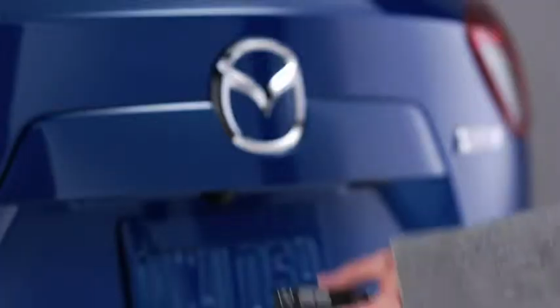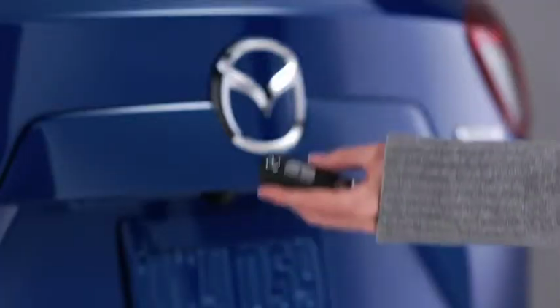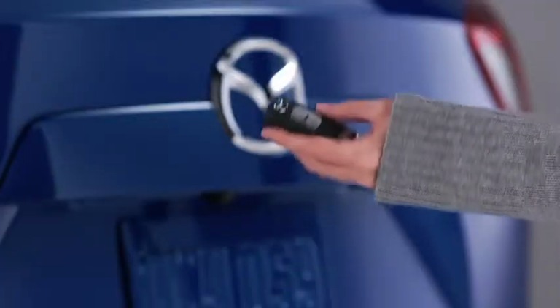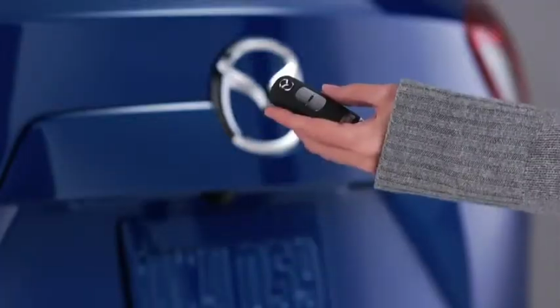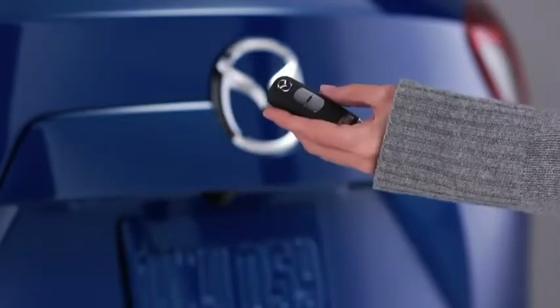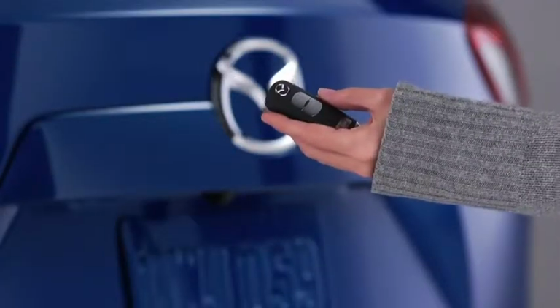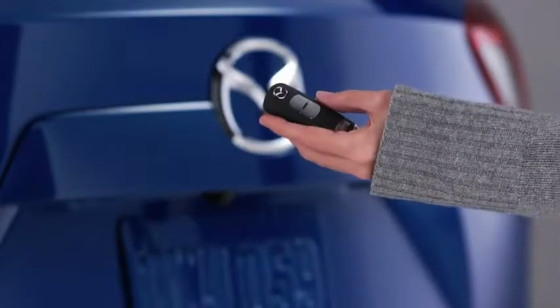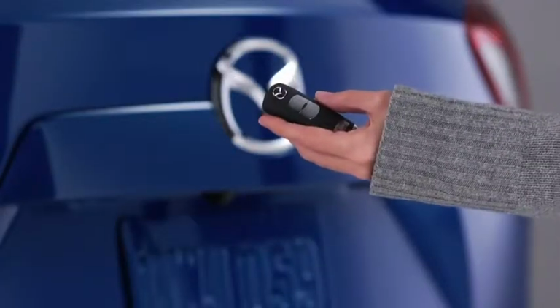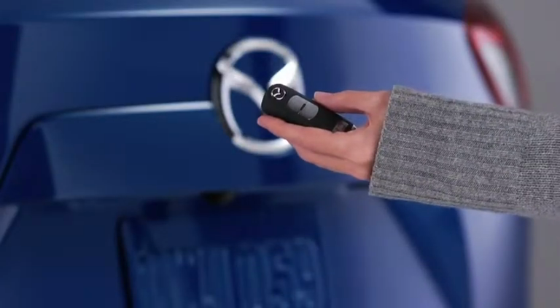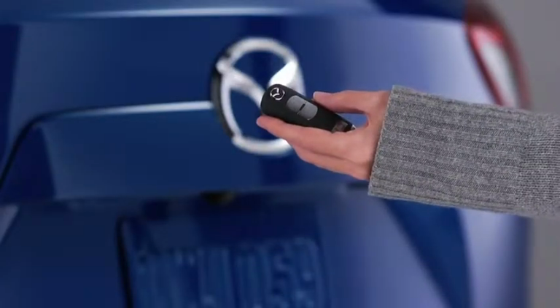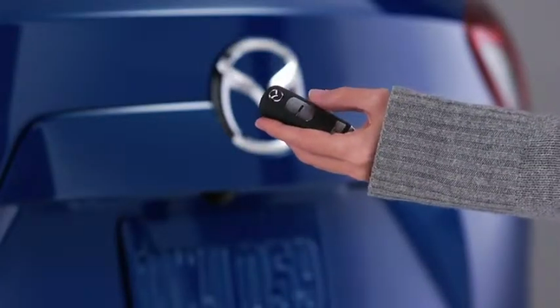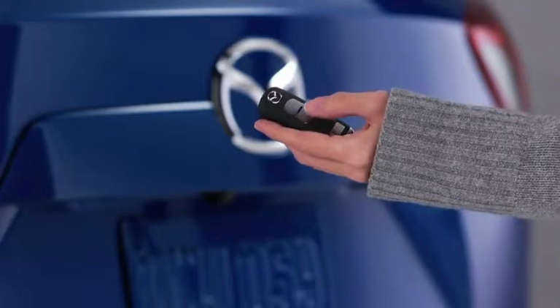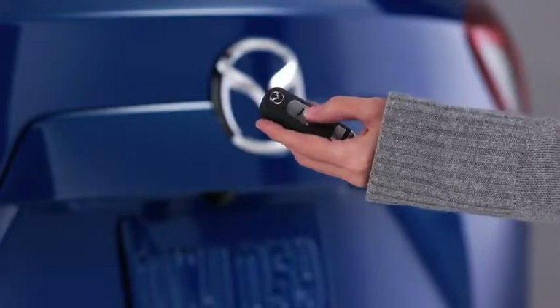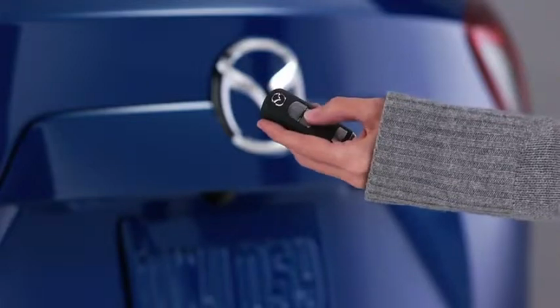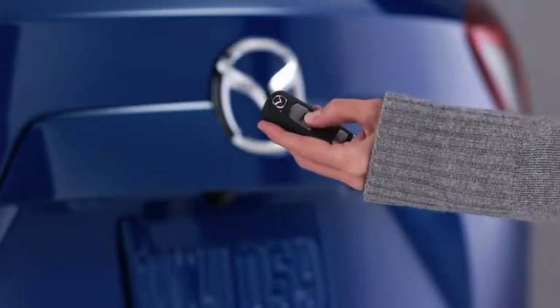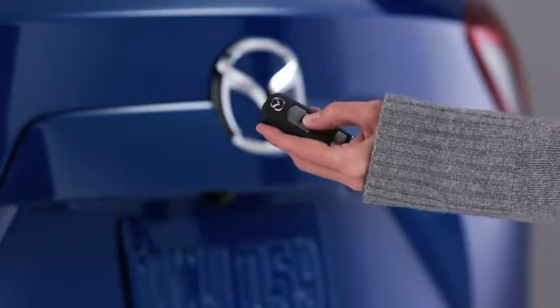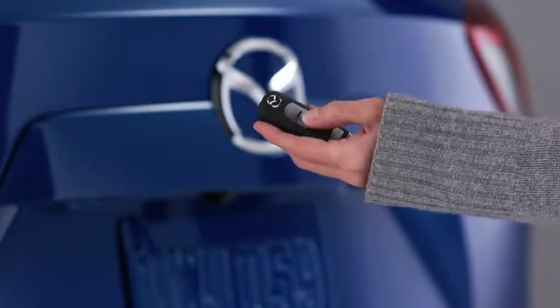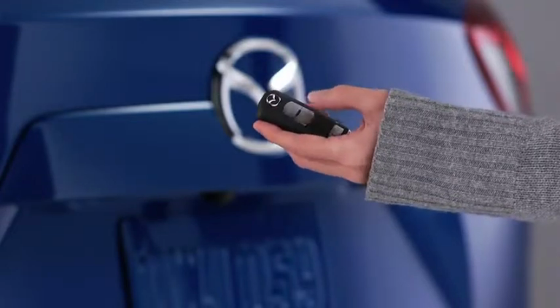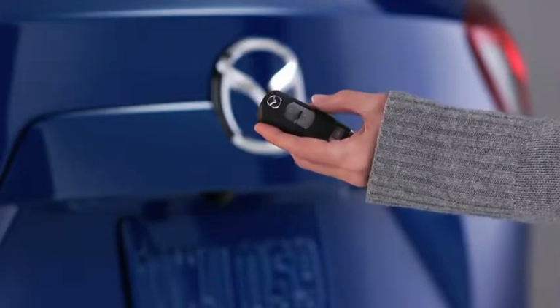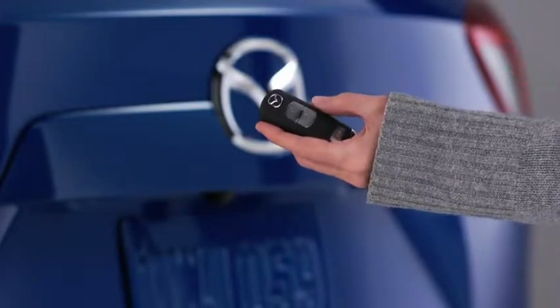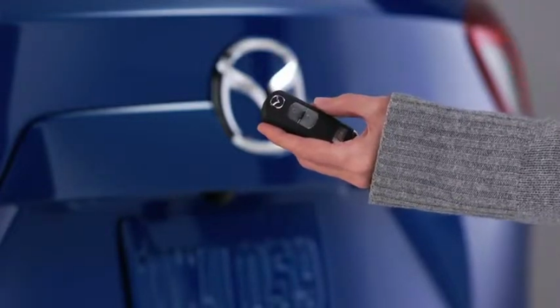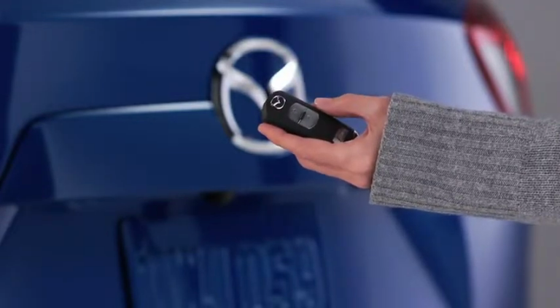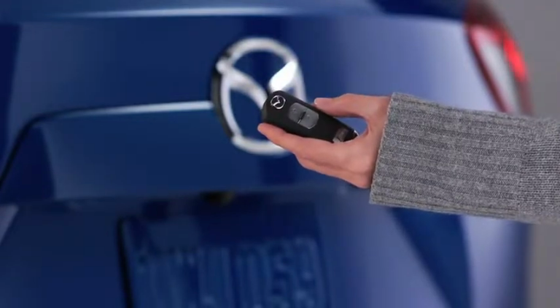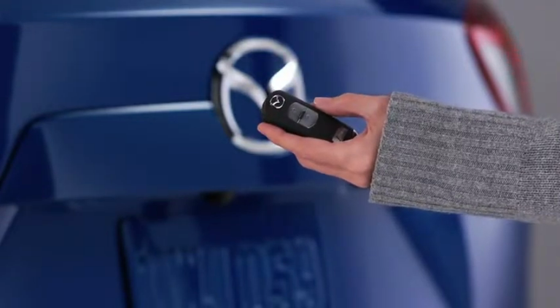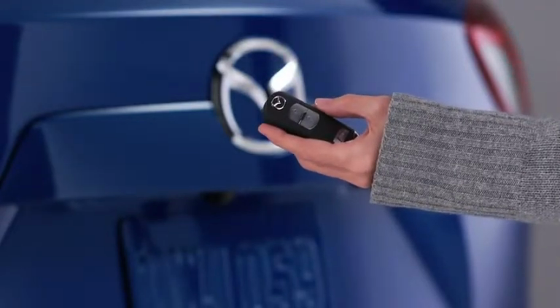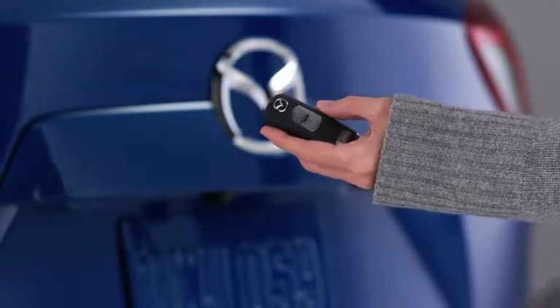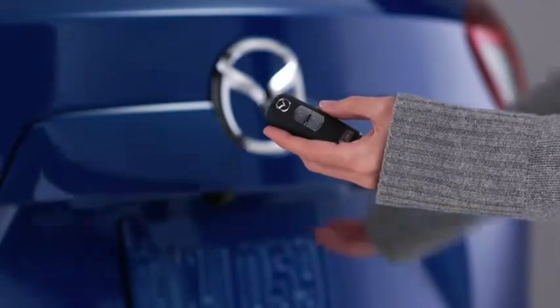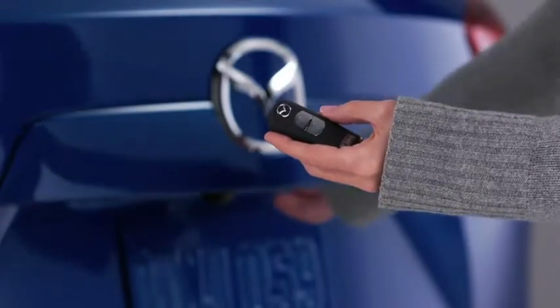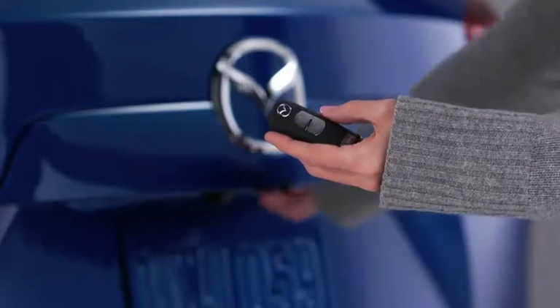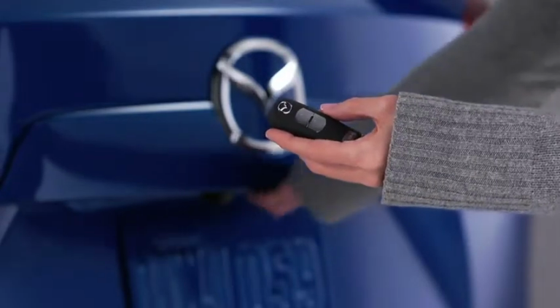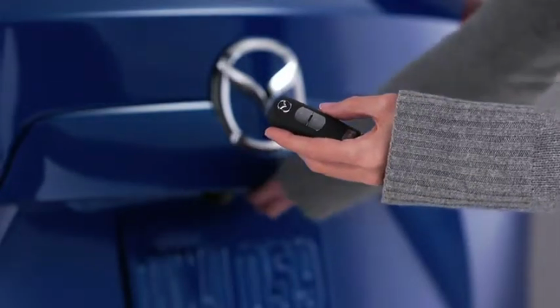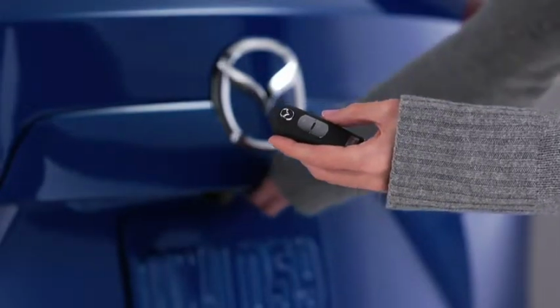Personalization features allow you to unlock all the doors and the liftgate with one press of the unlock button.